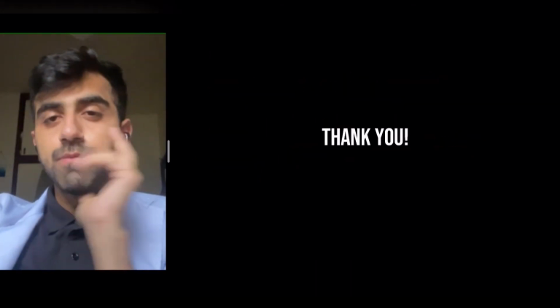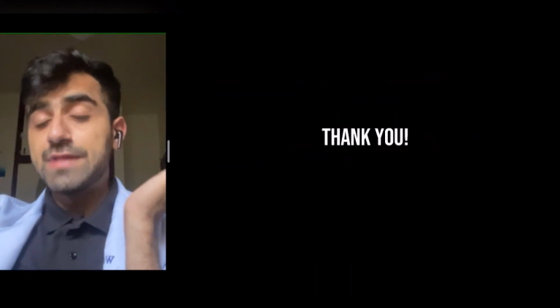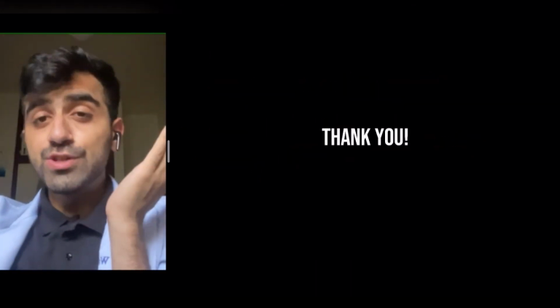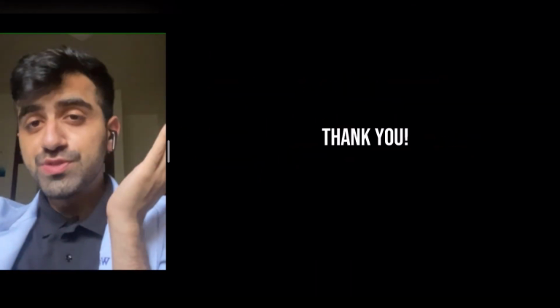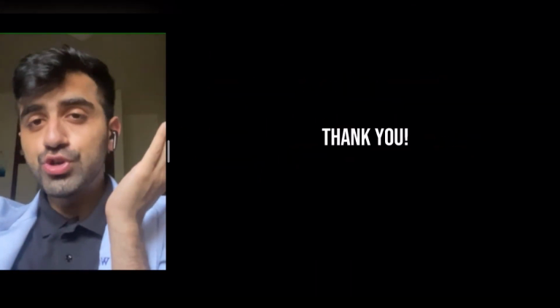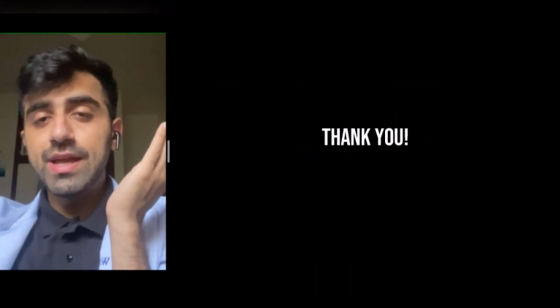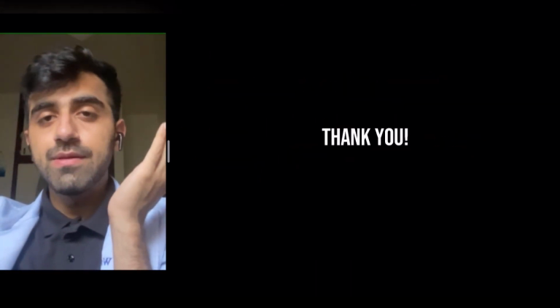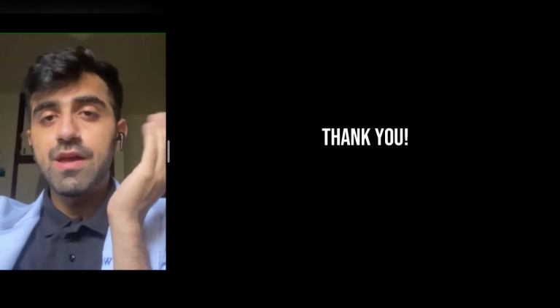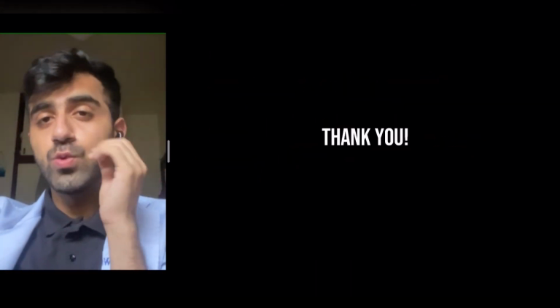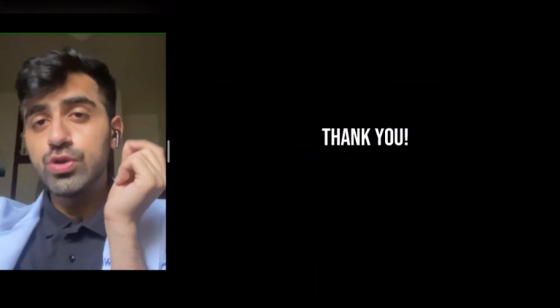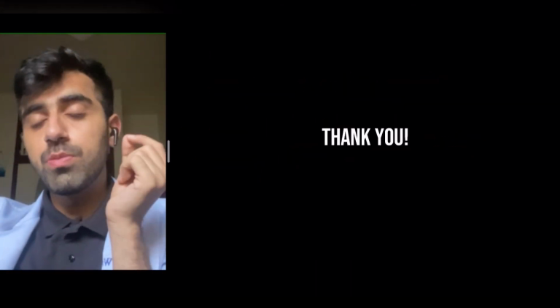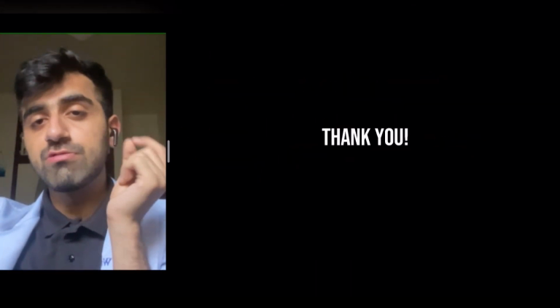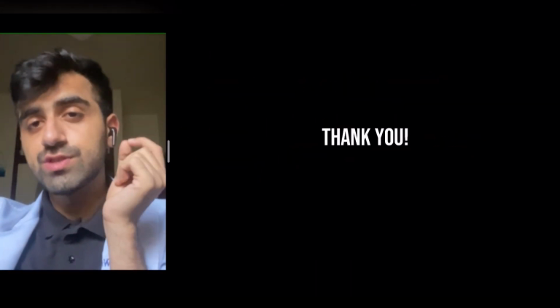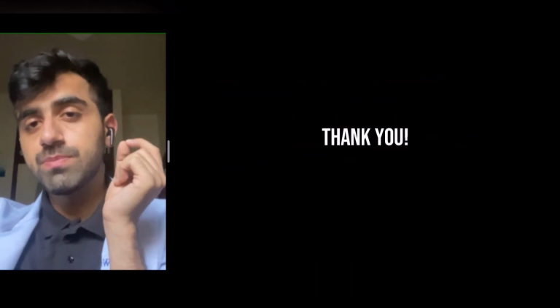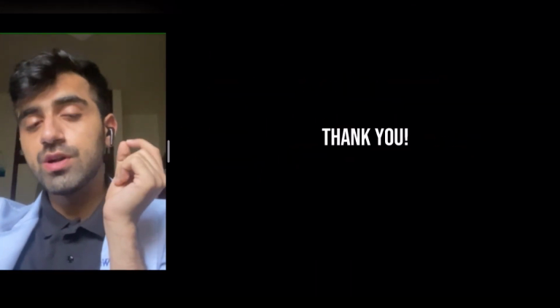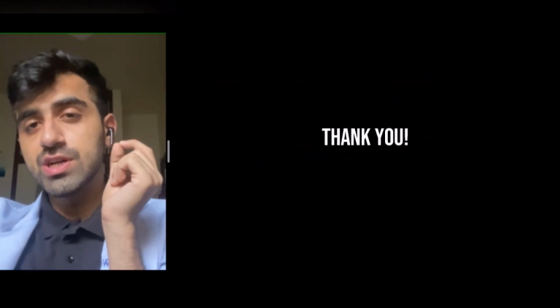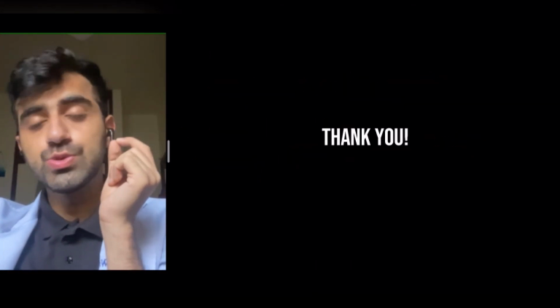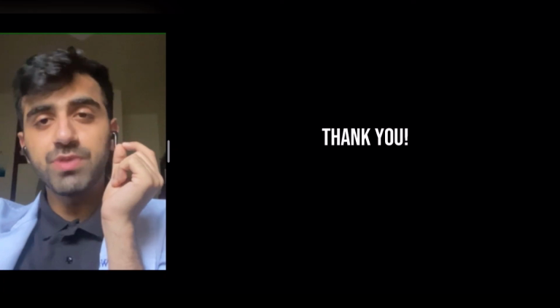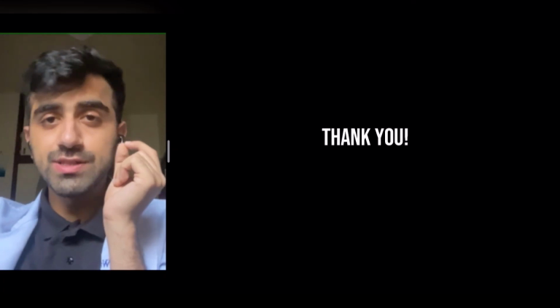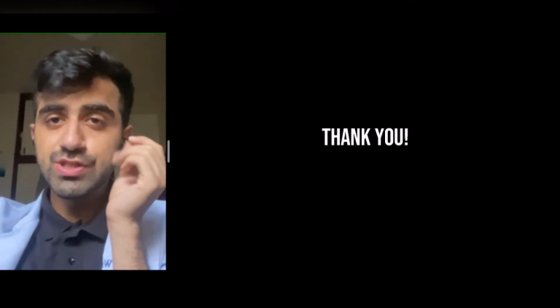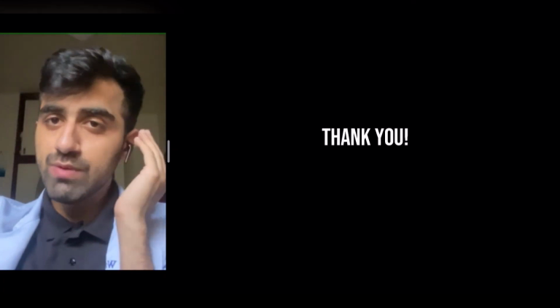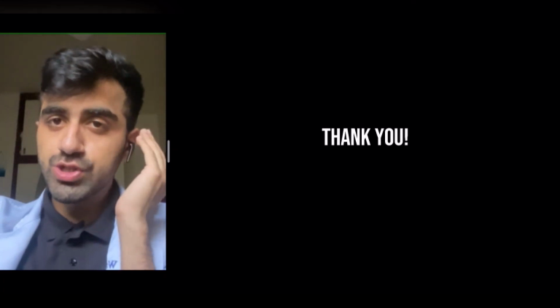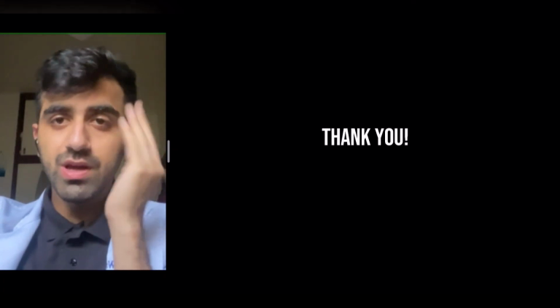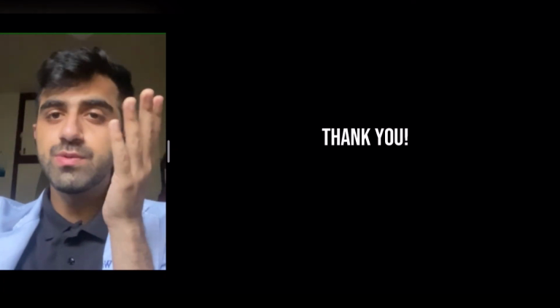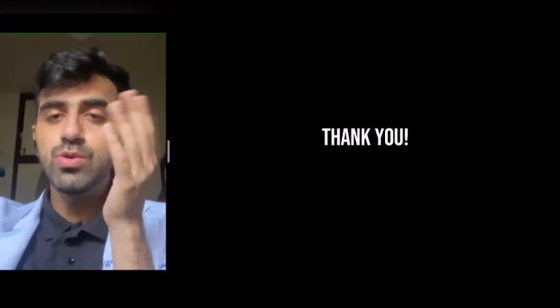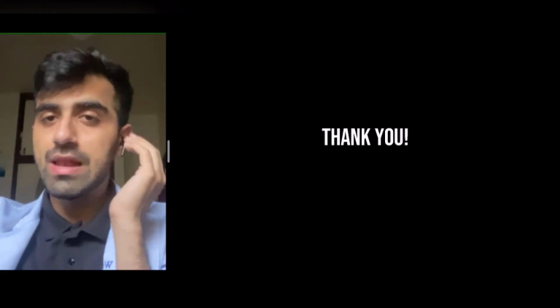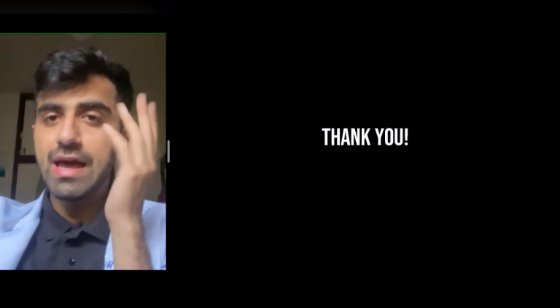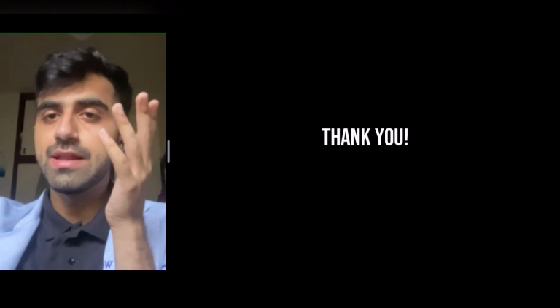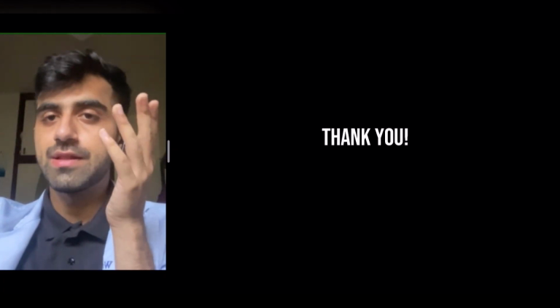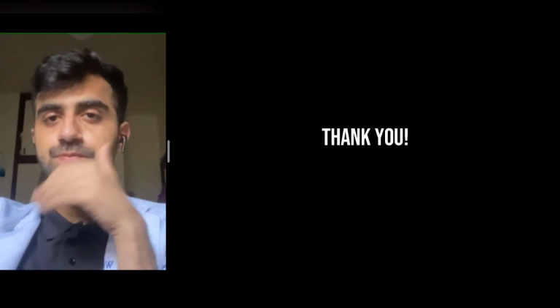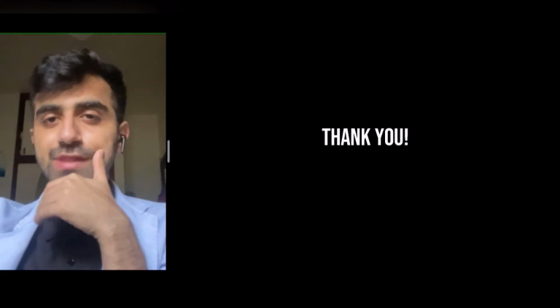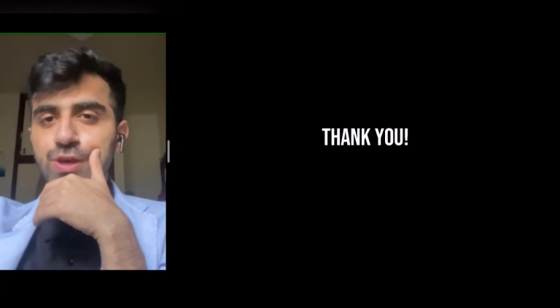Thank you so much for joining in. If you want to know about the rest of the drugs used in Parkinson's, you can watch my other video — I'll add a link there. Thank you.